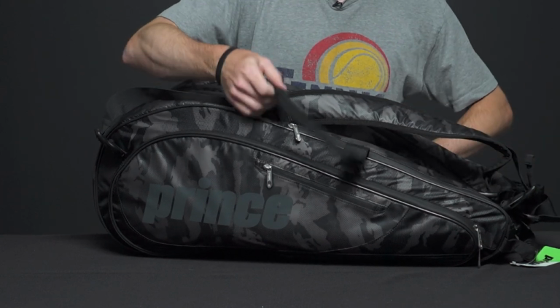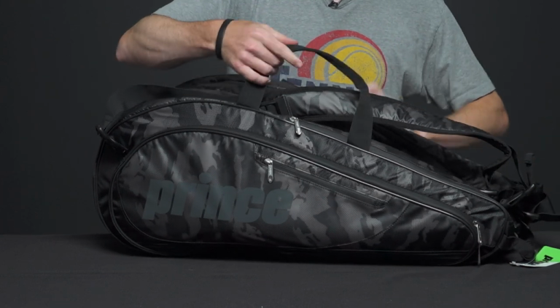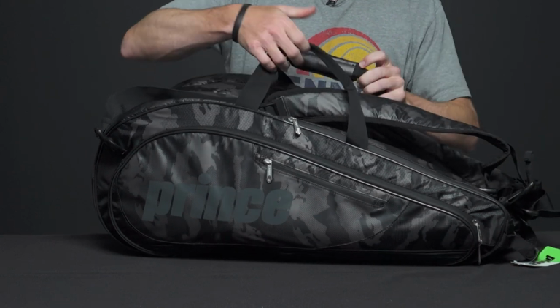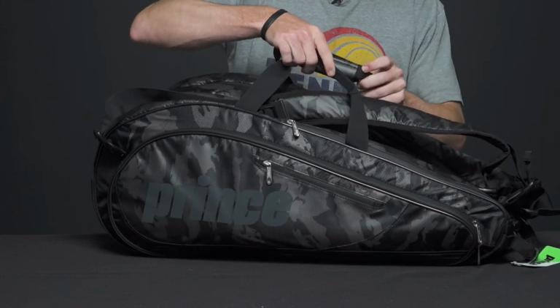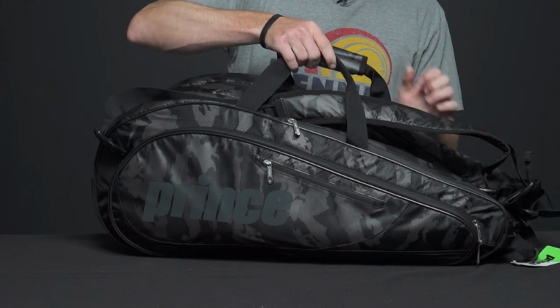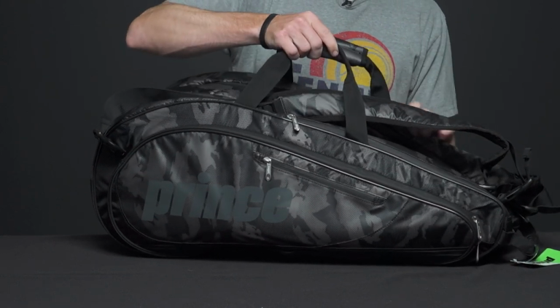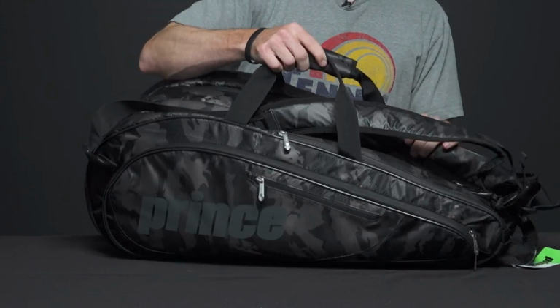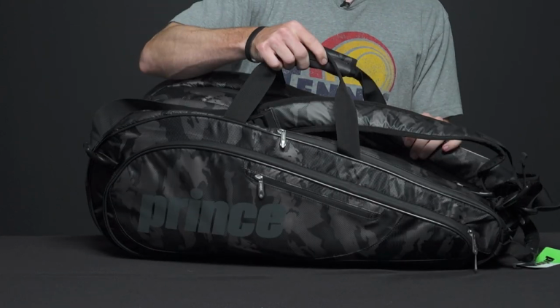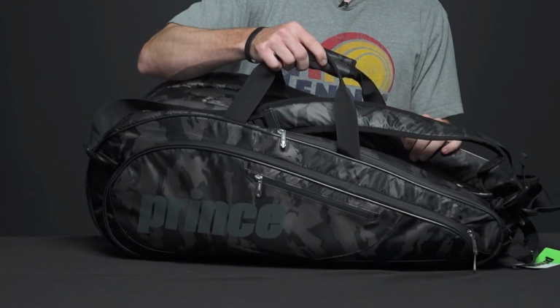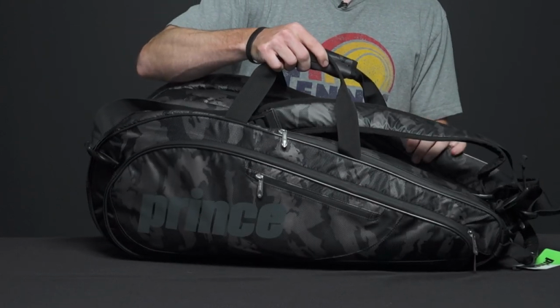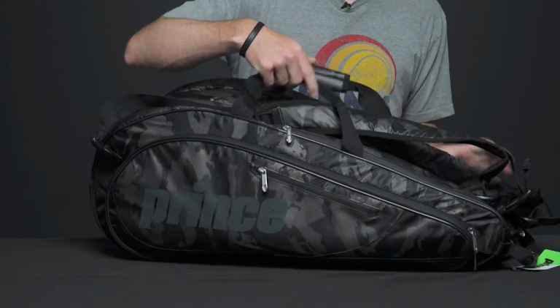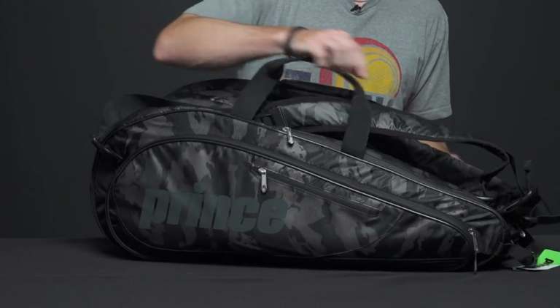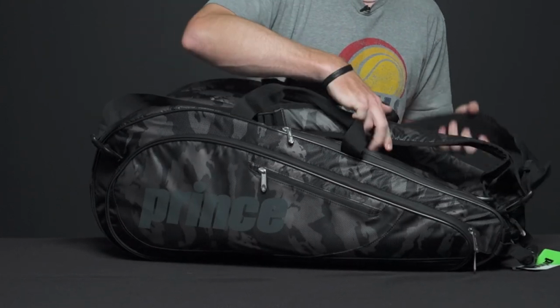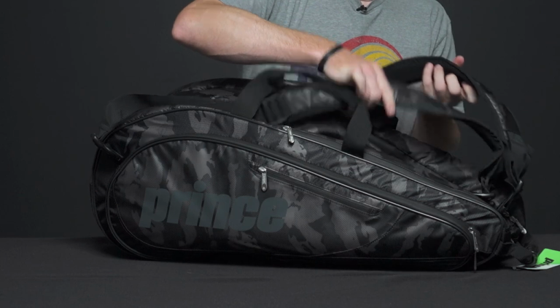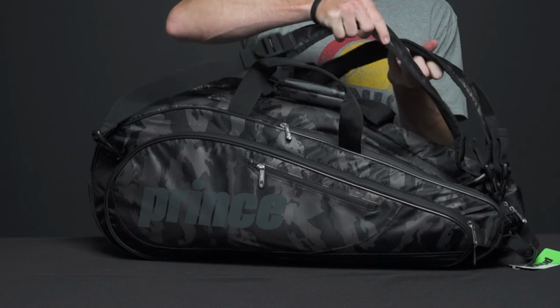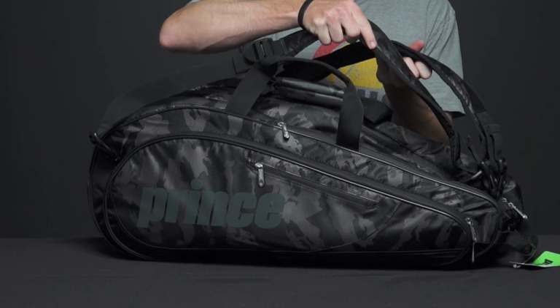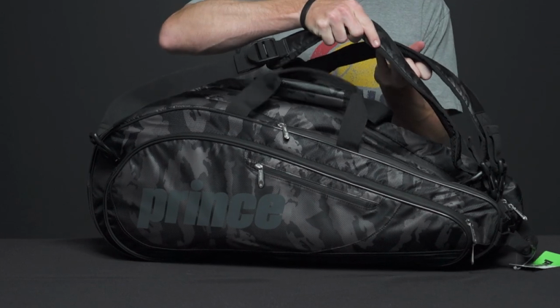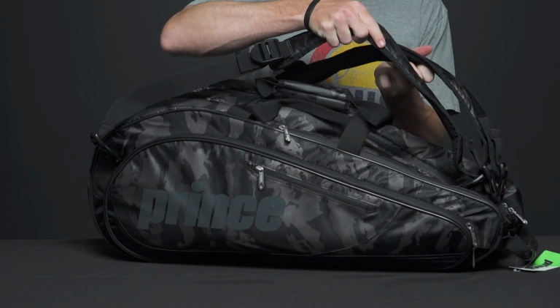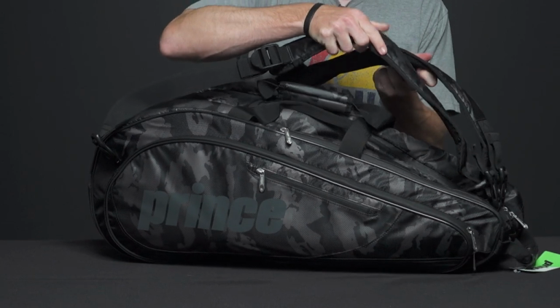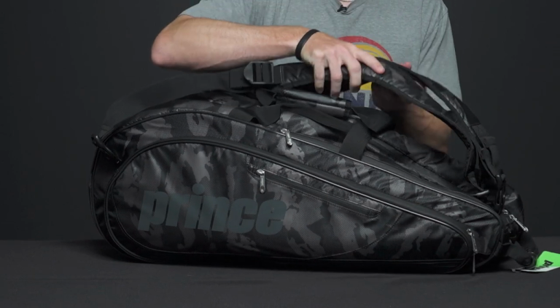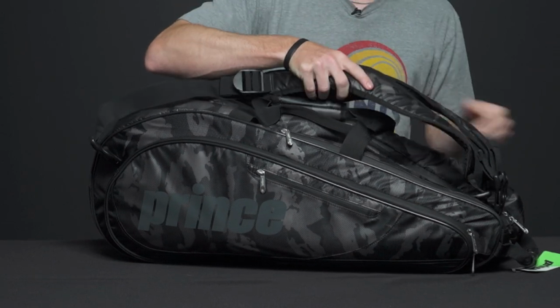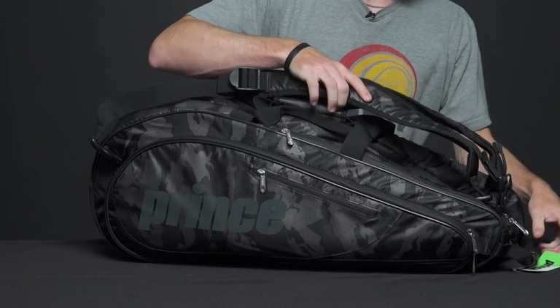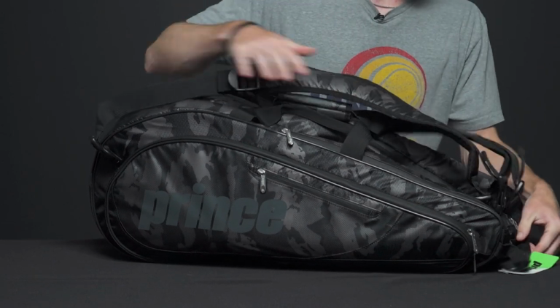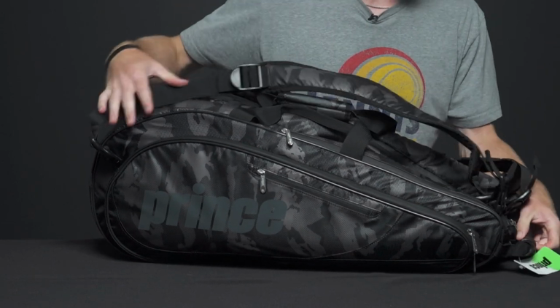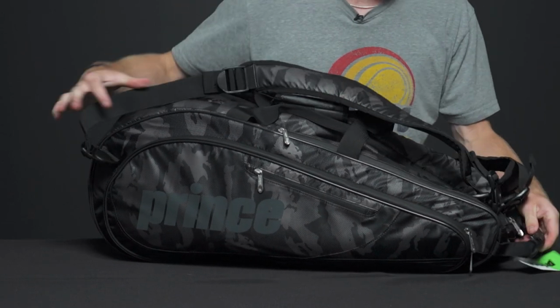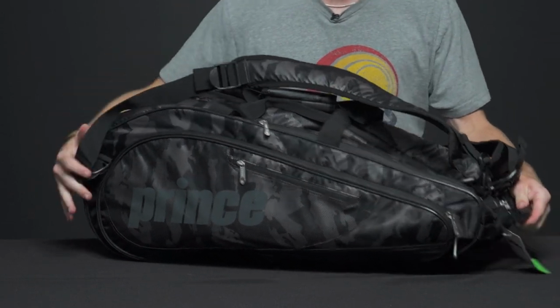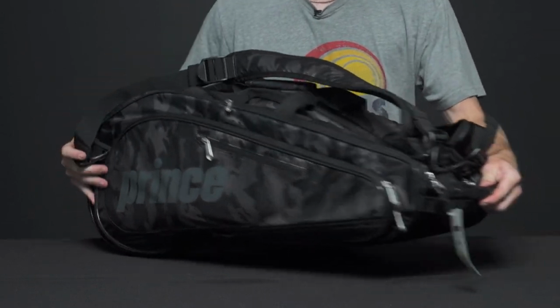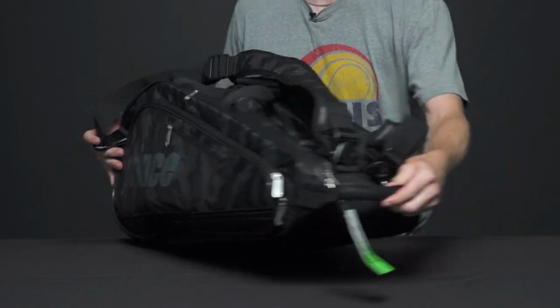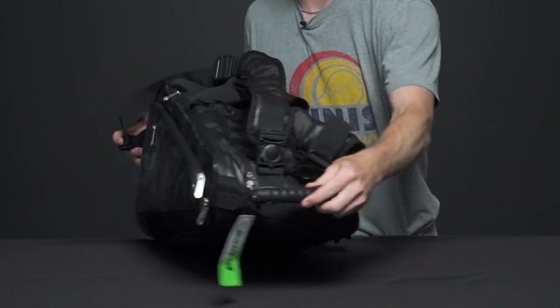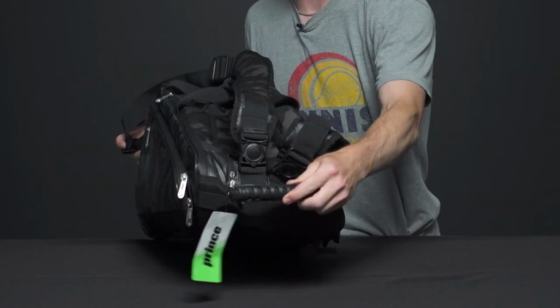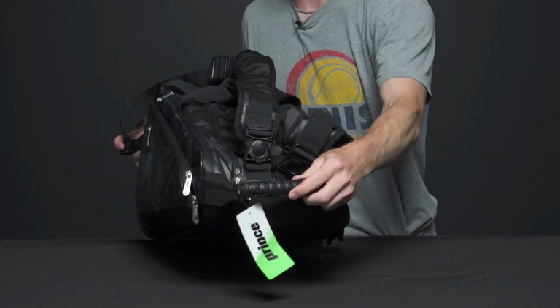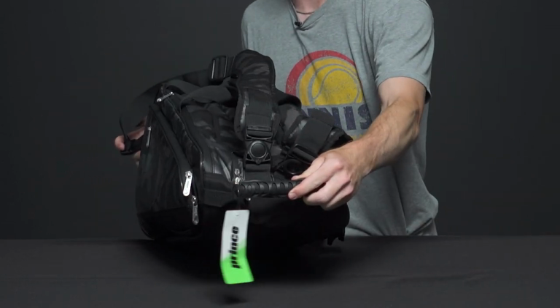We have two grab handles, padded backpack straps, and we also have a grab handle on top.